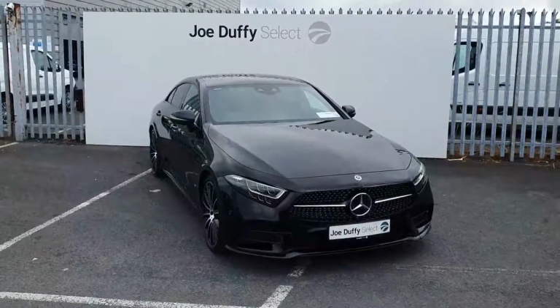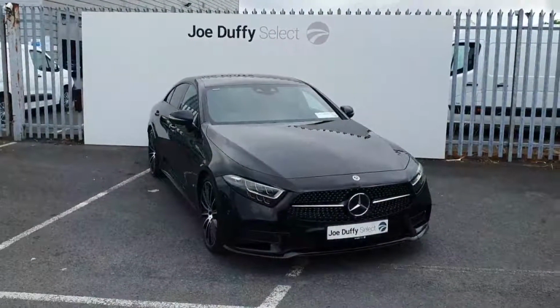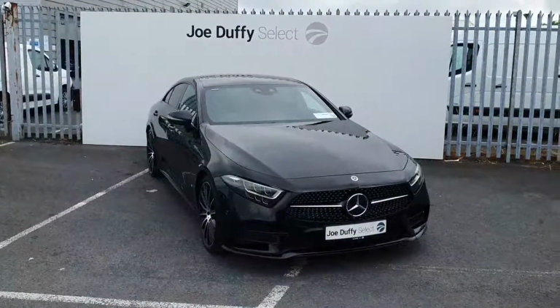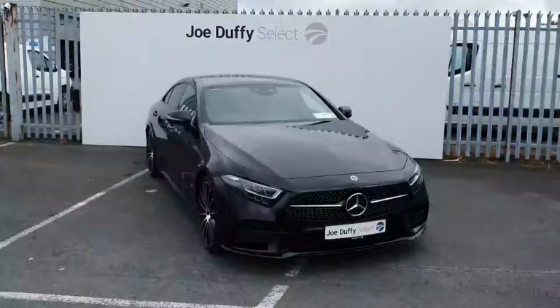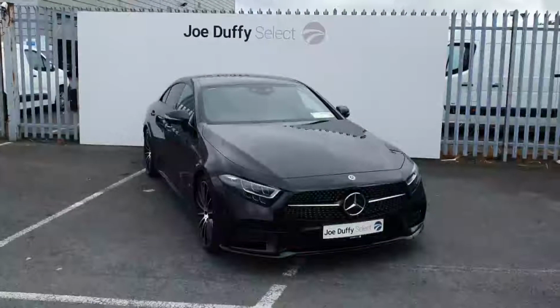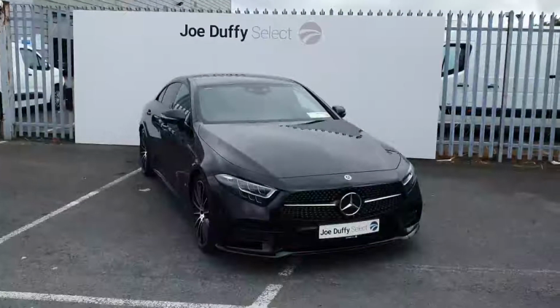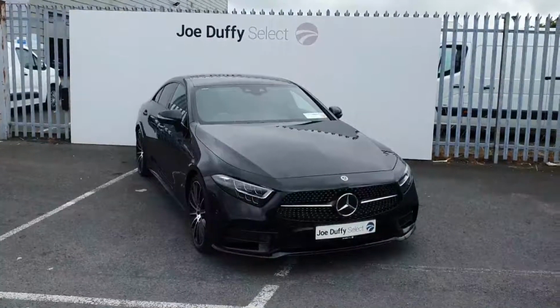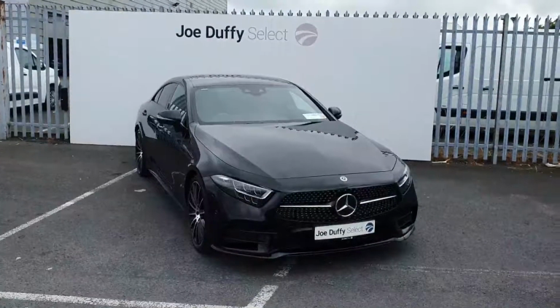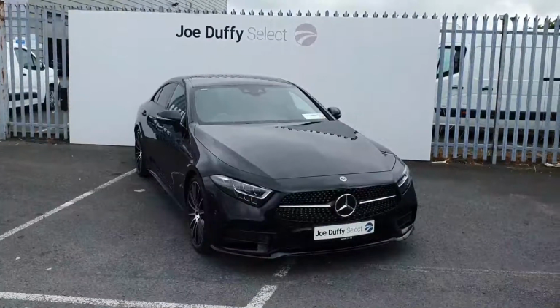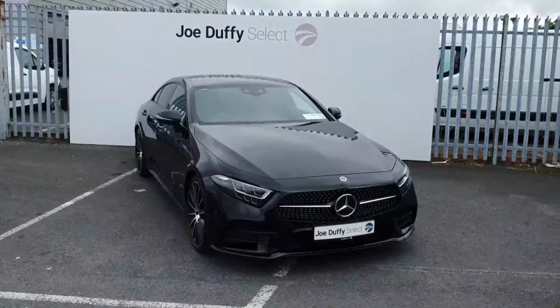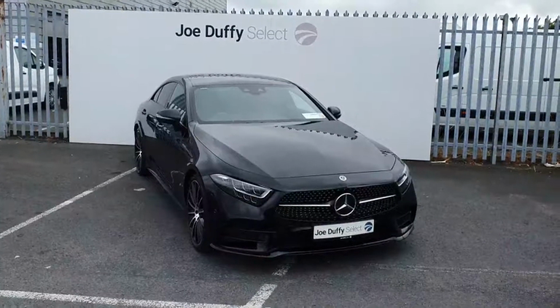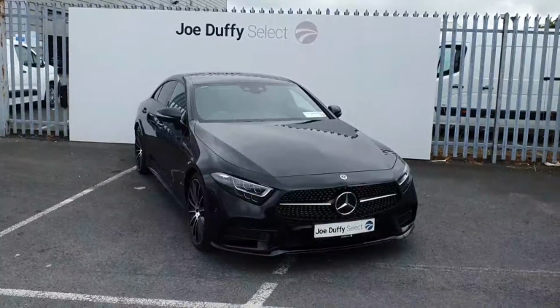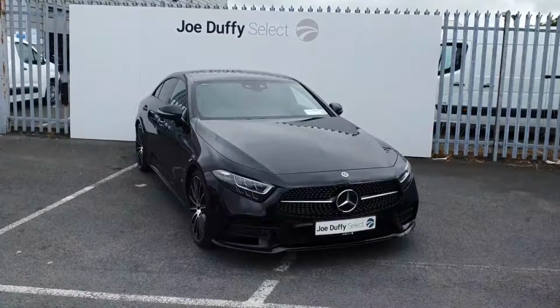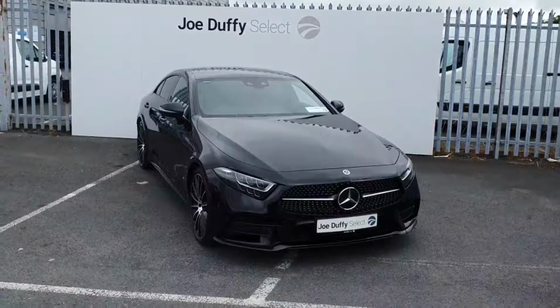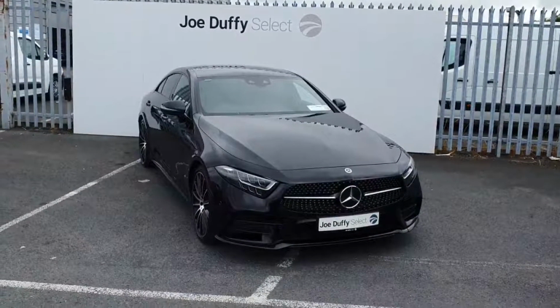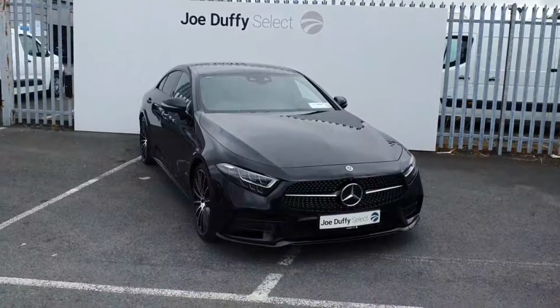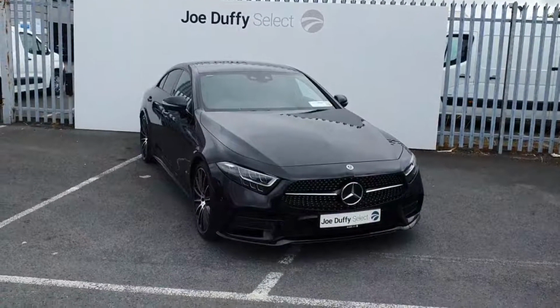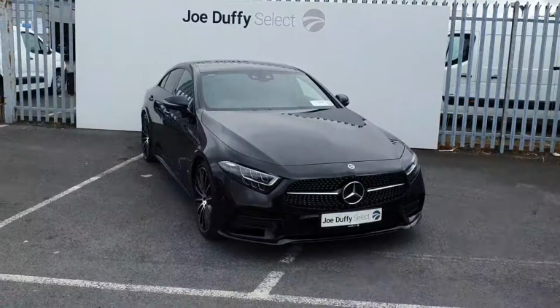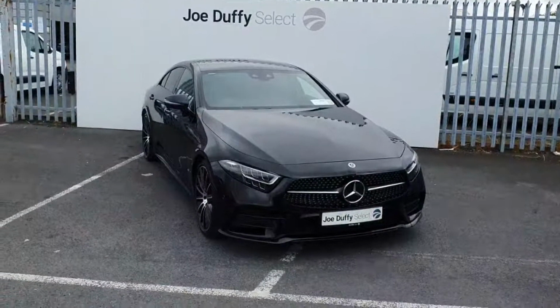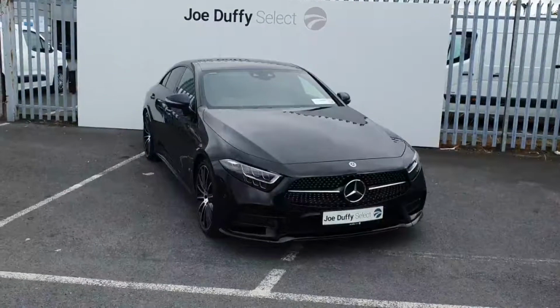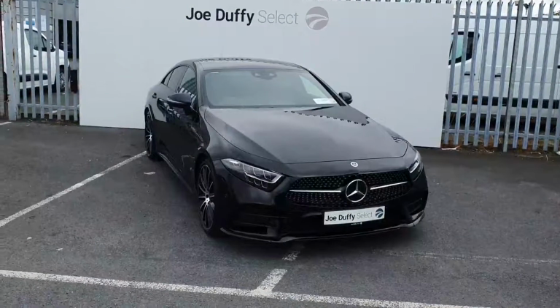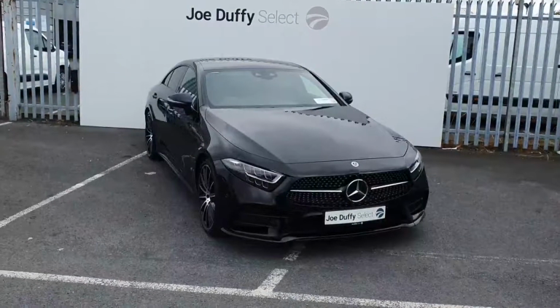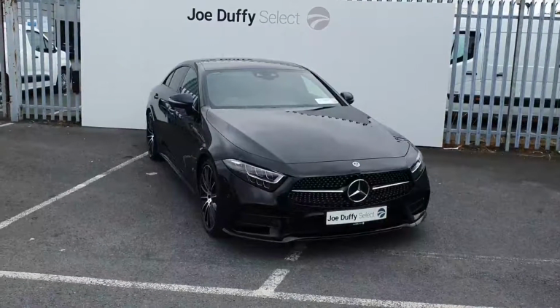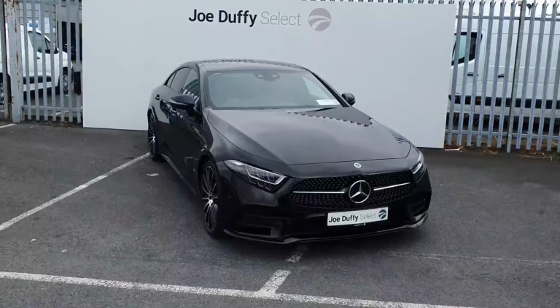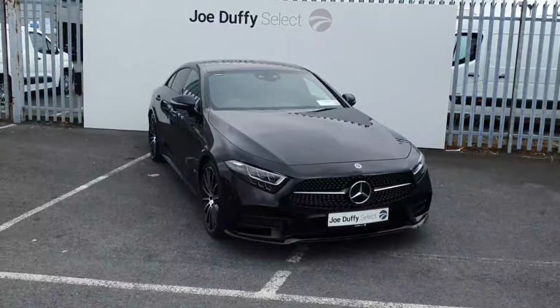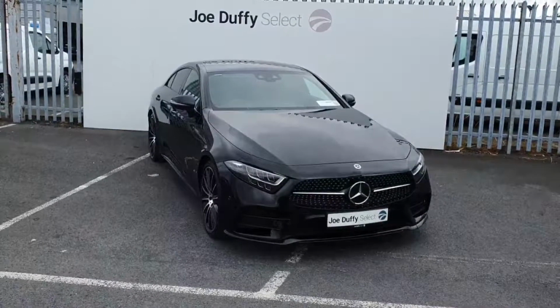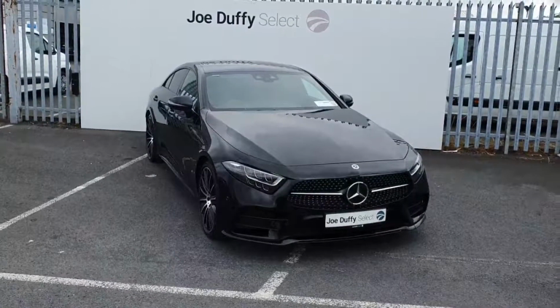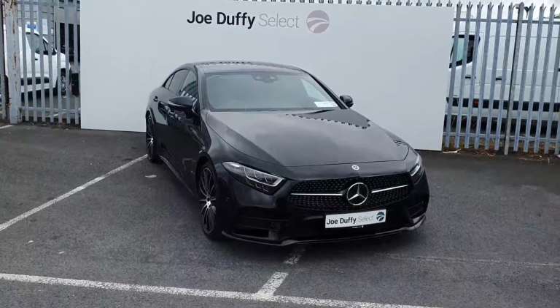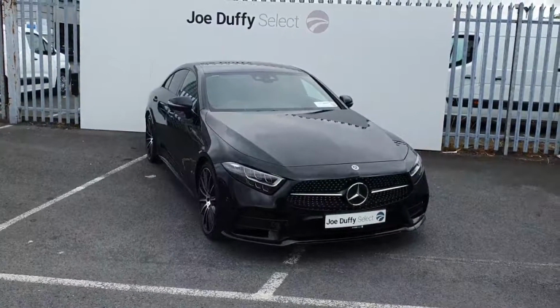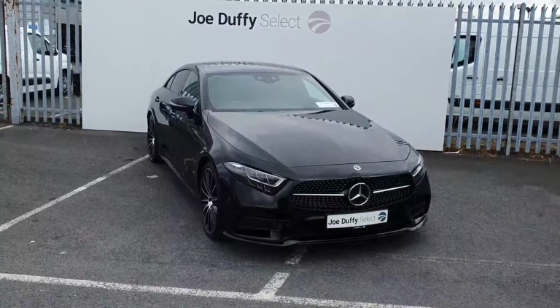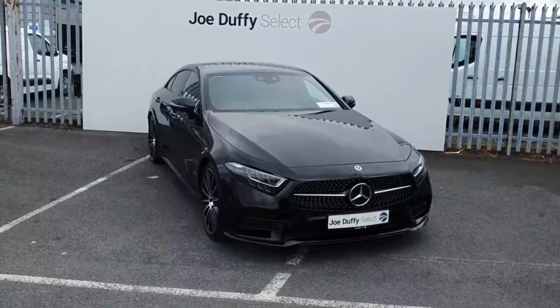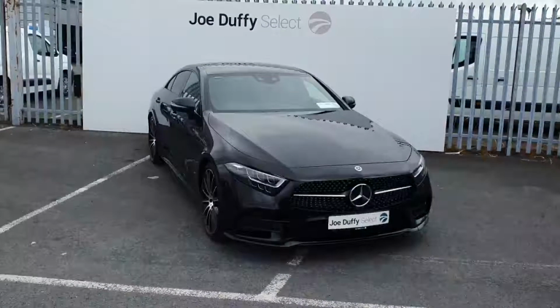If you have any questions regarding this car, or would like to book in for a test drive, you can call our sales team on 01864 7791.